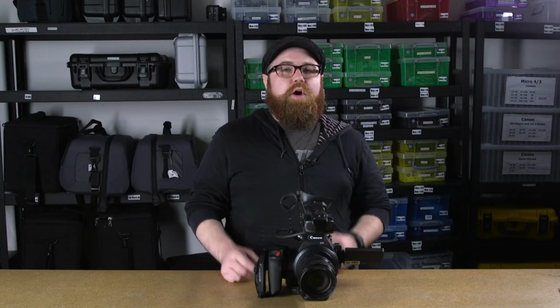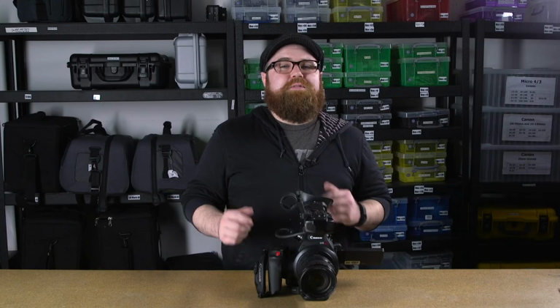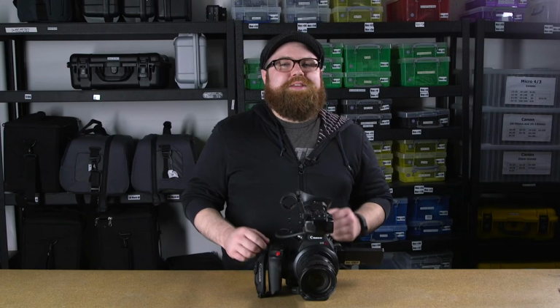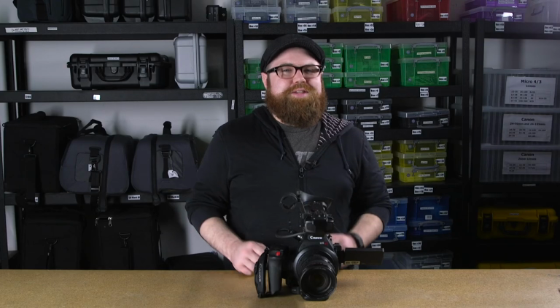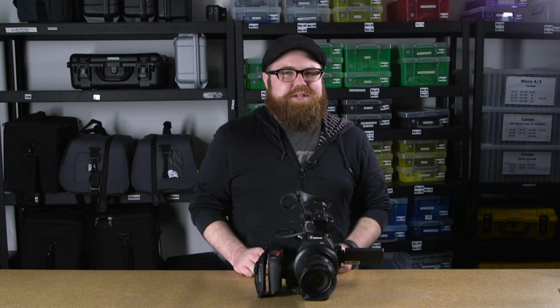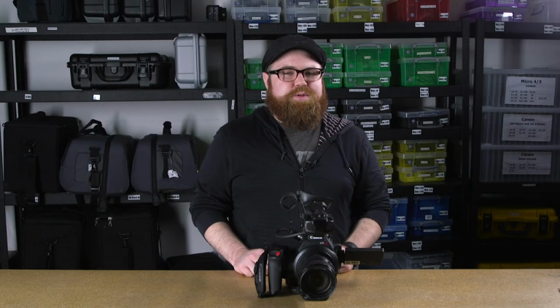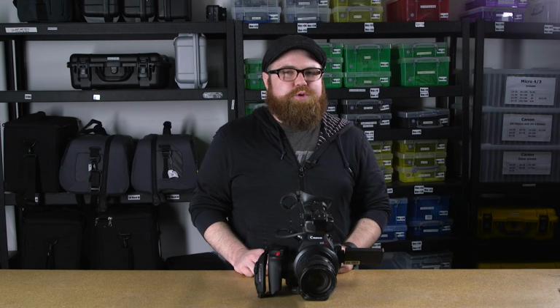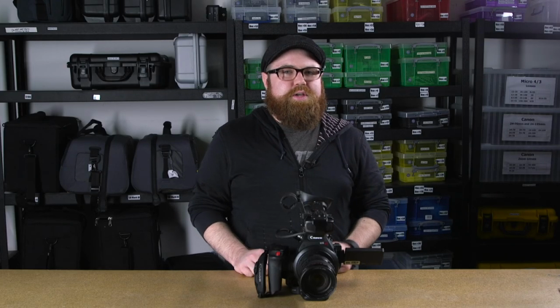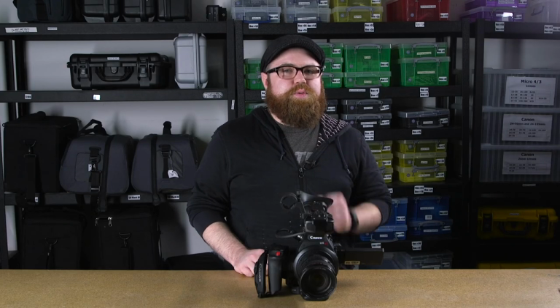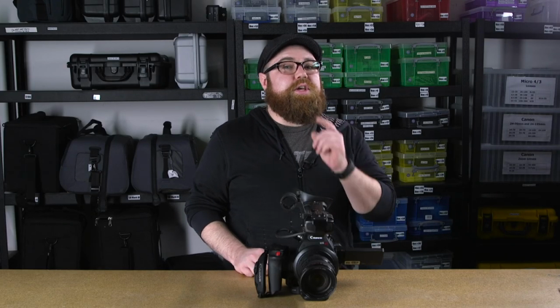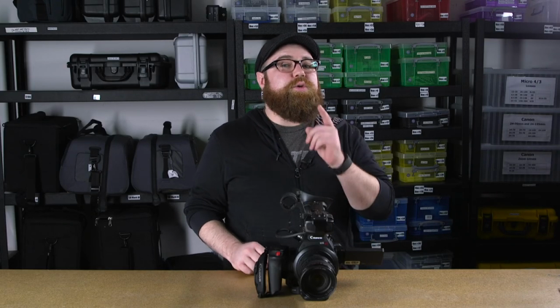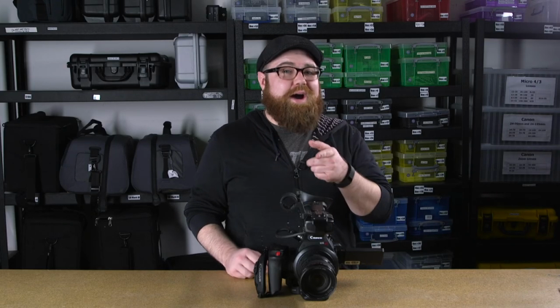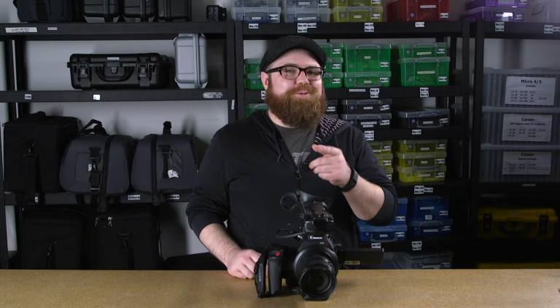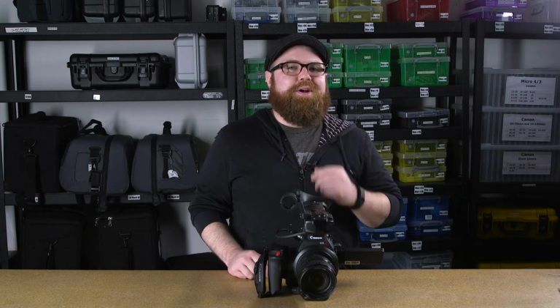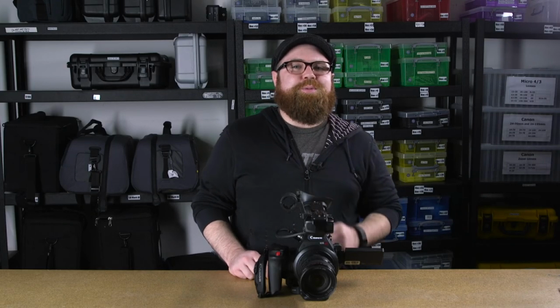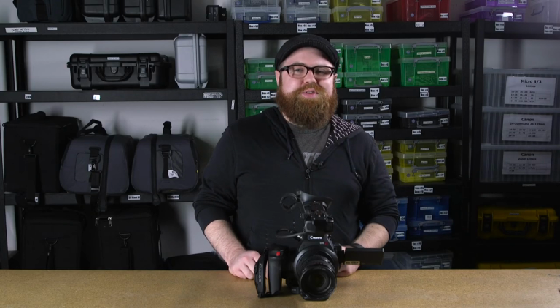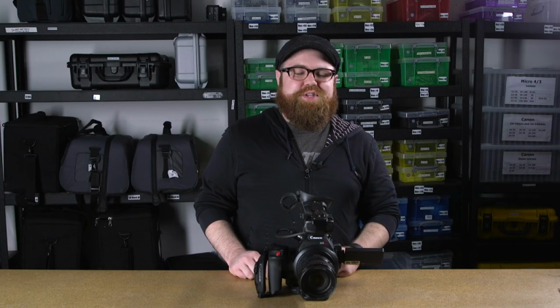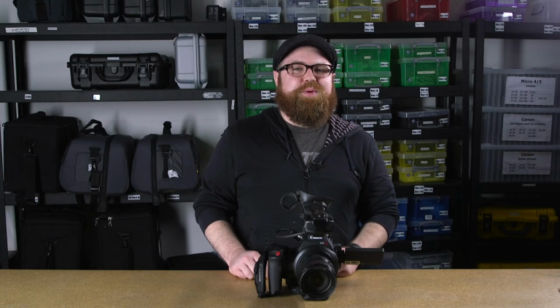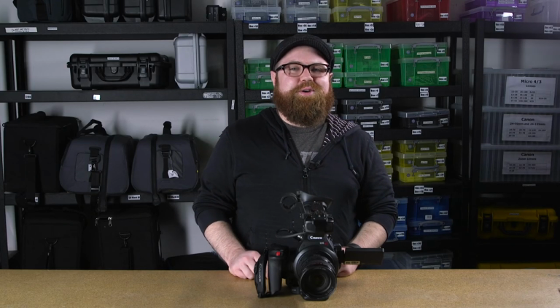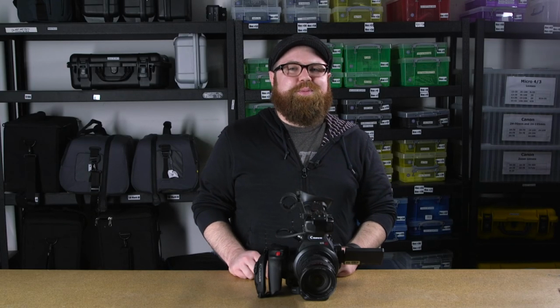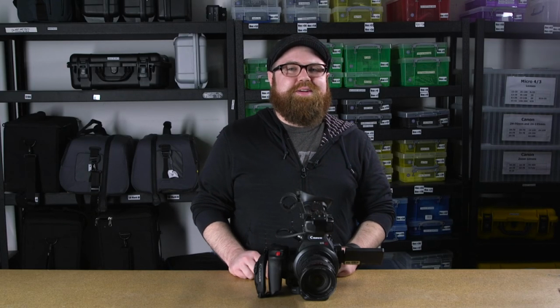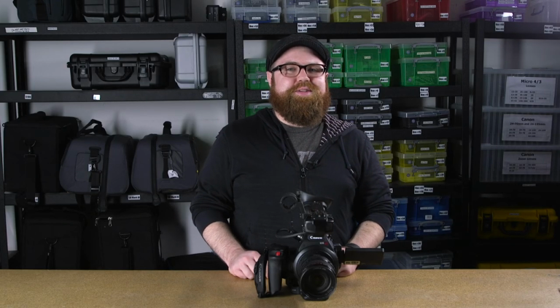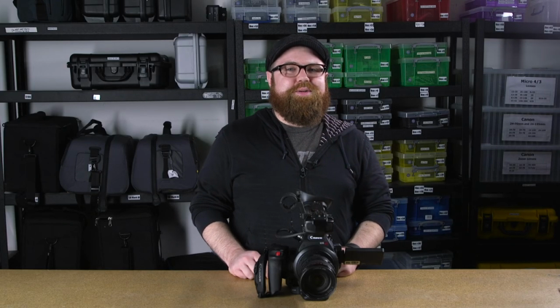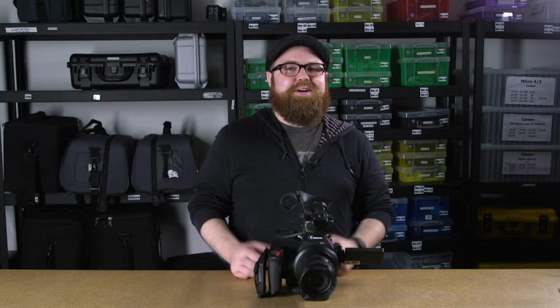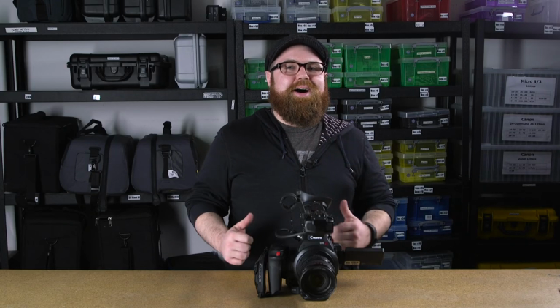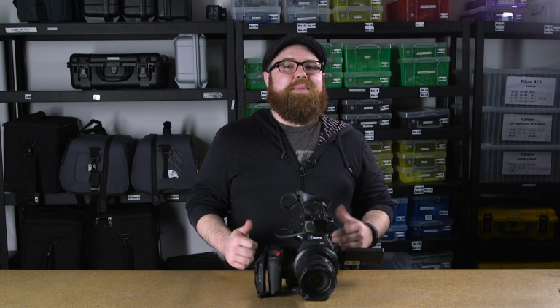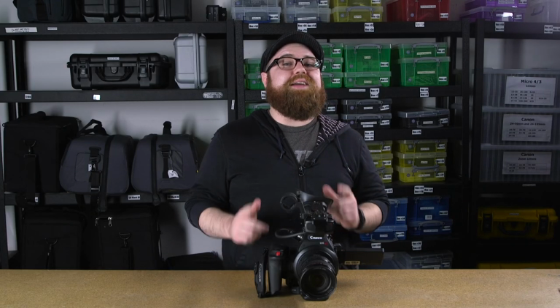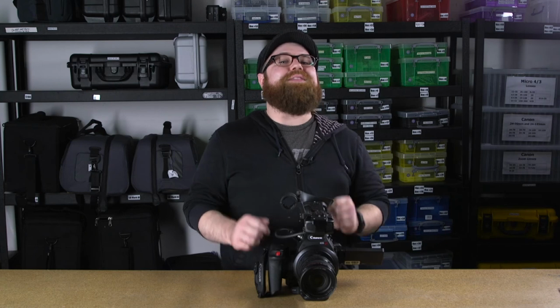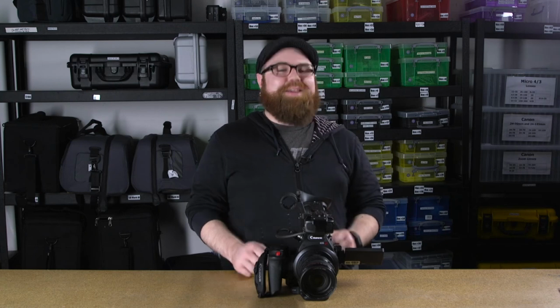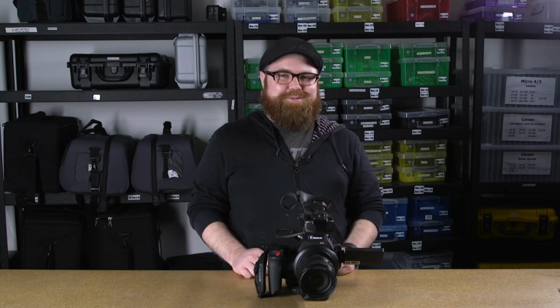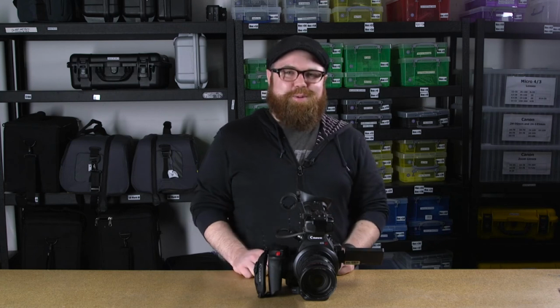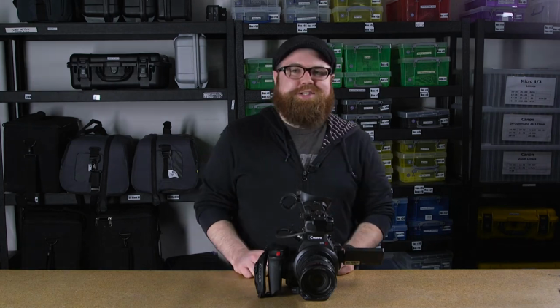Hopefully these tips and tricks will get you out and running with the C100 Mark II. I'm Mike and thank you for watching.